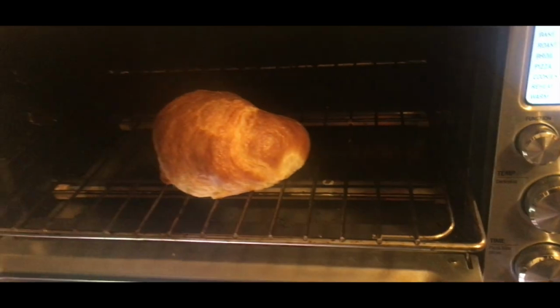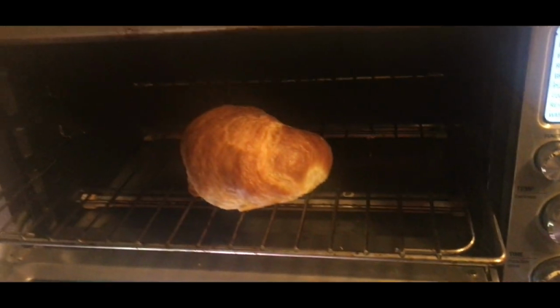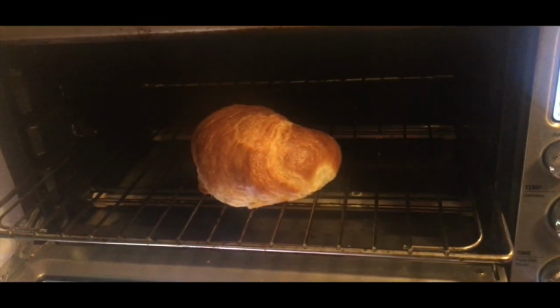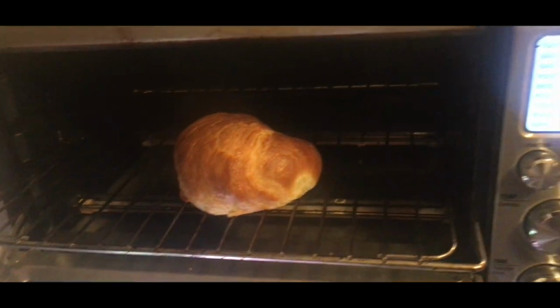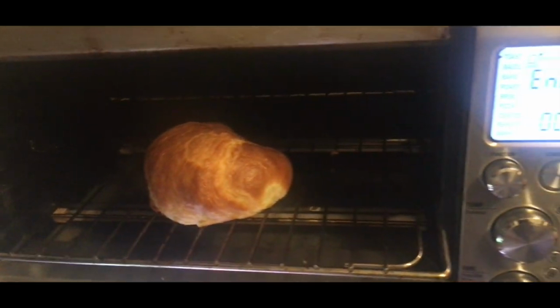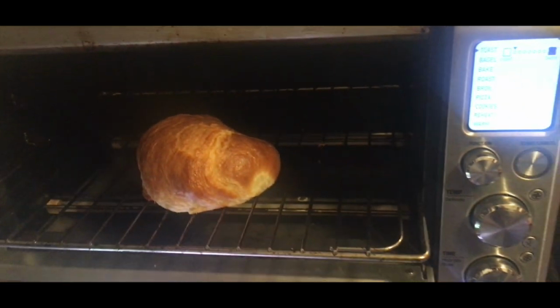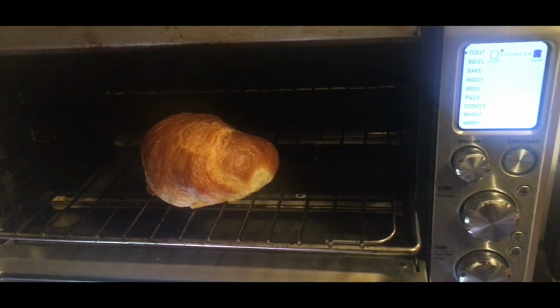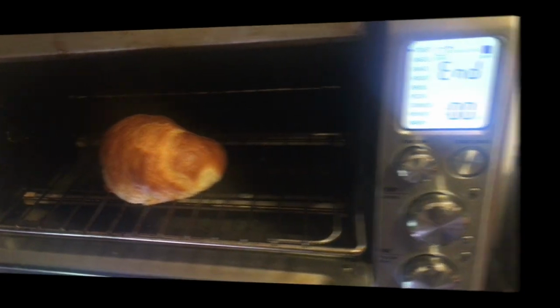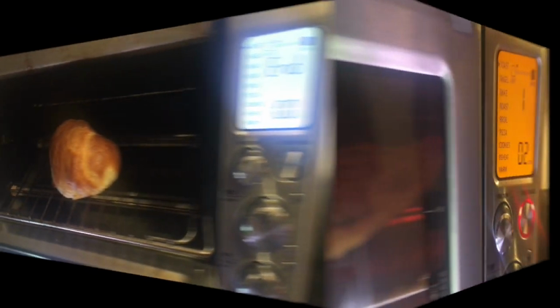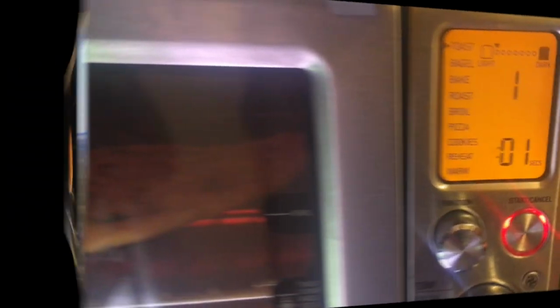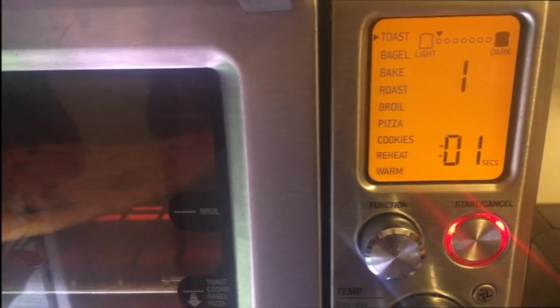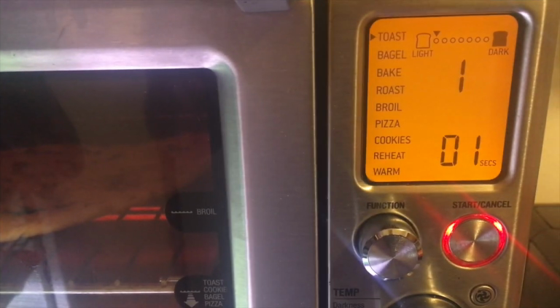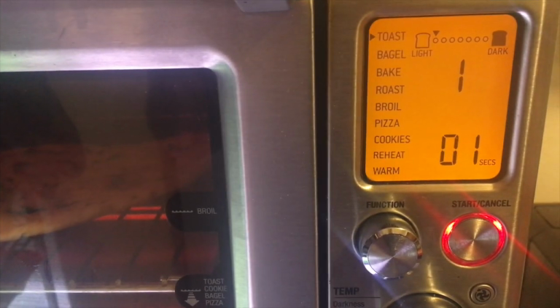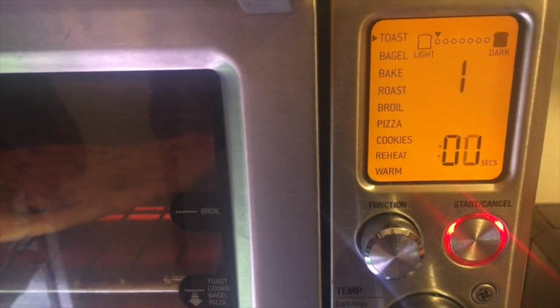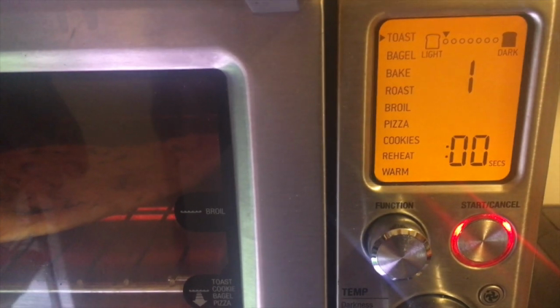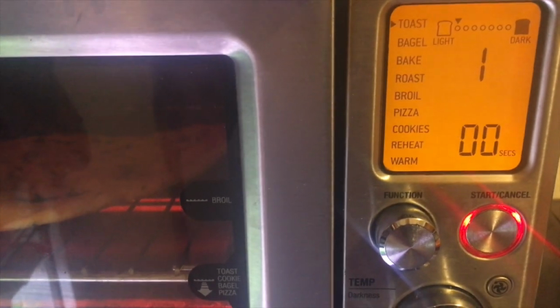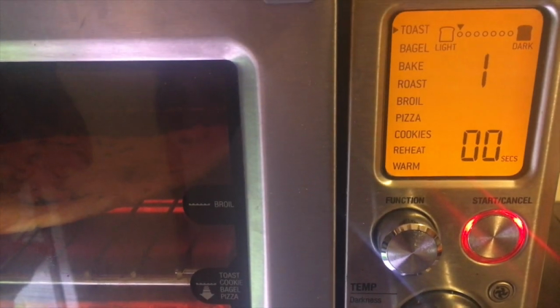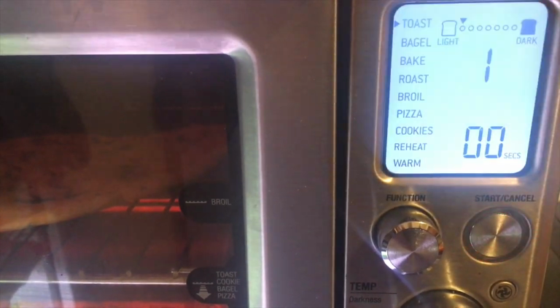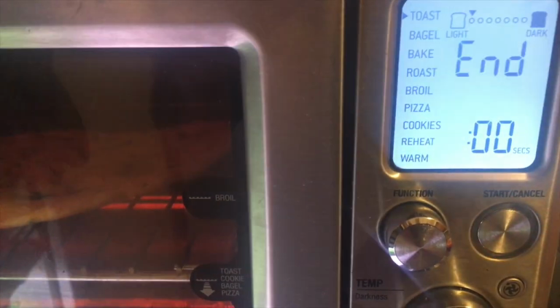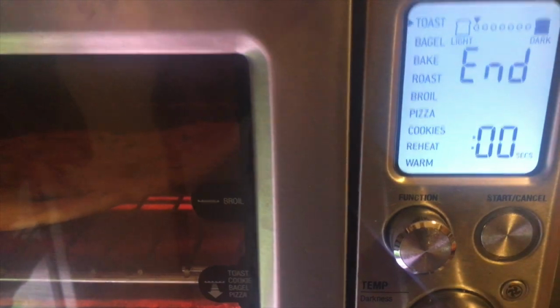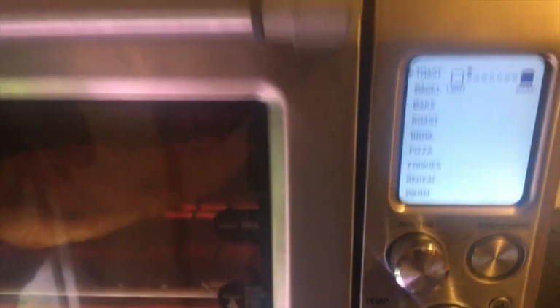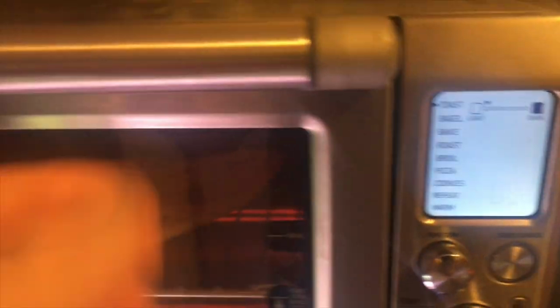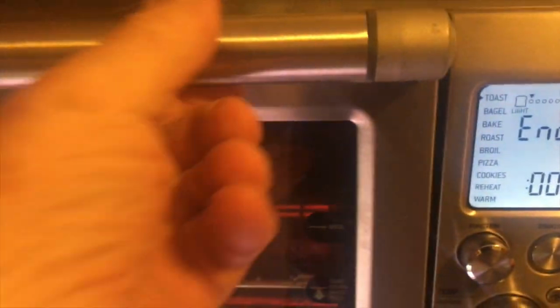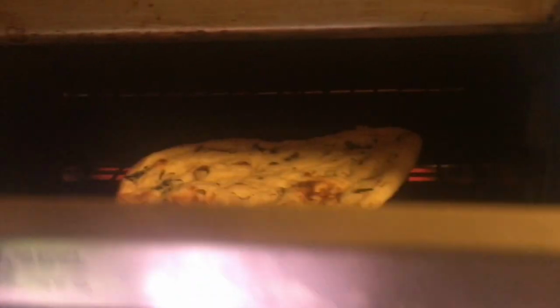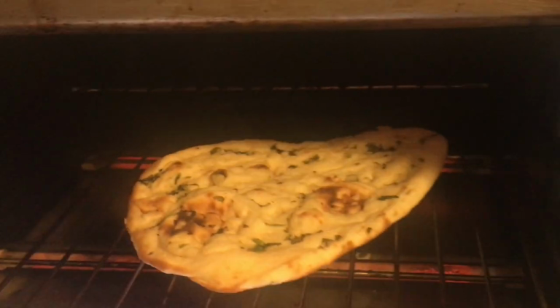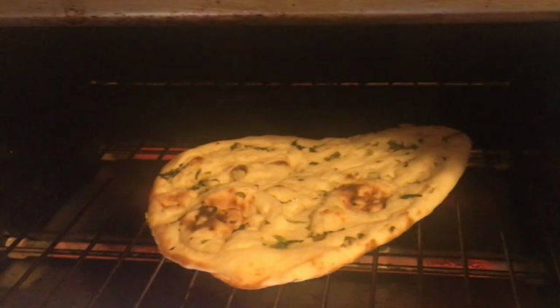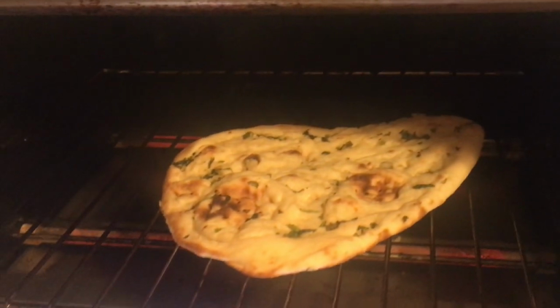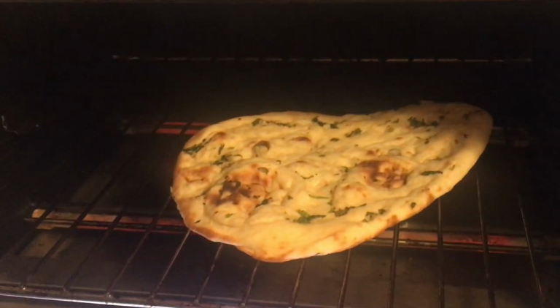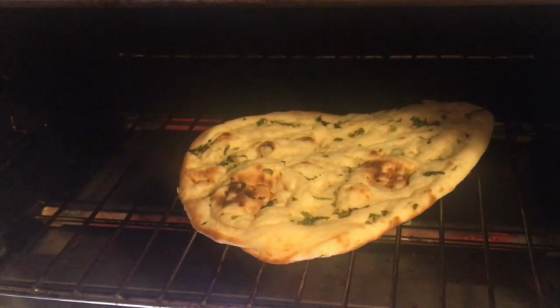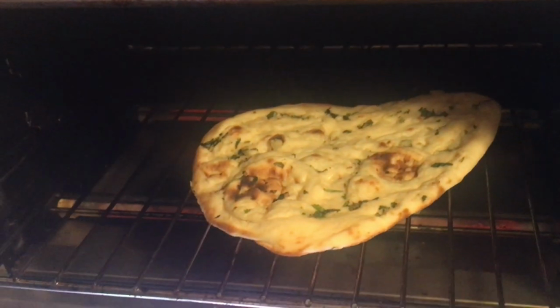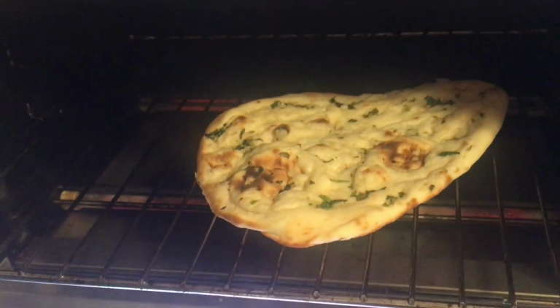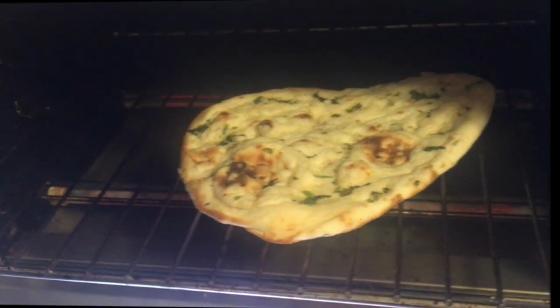It looks like it's ready. Wow. How about we try some non-bread frozen? It looks like it's ready.